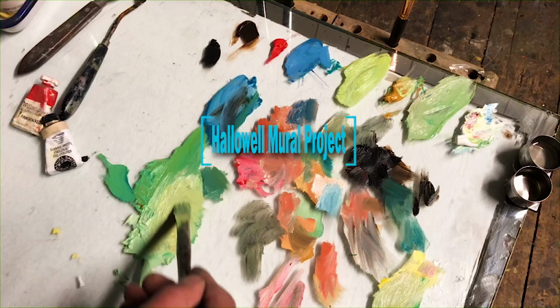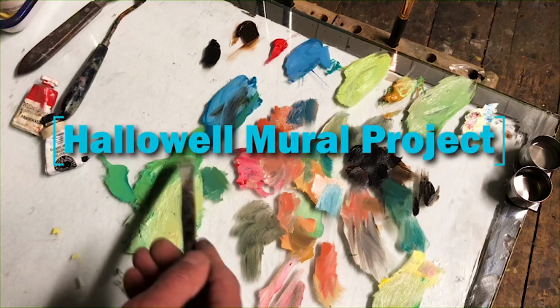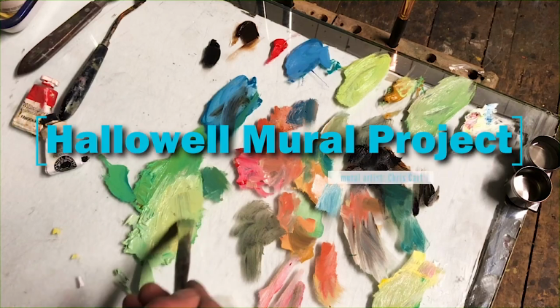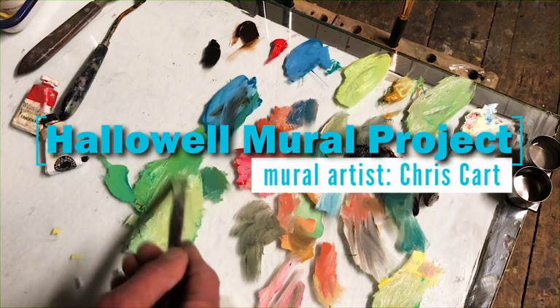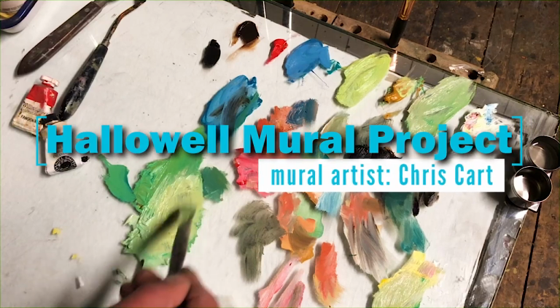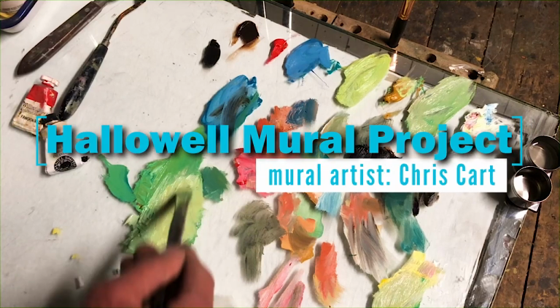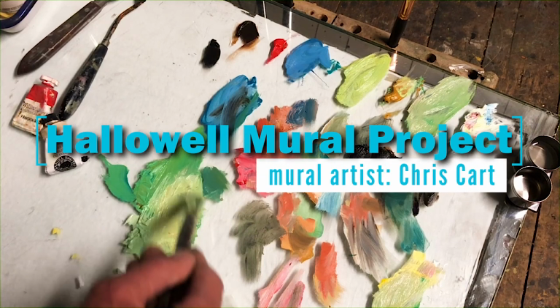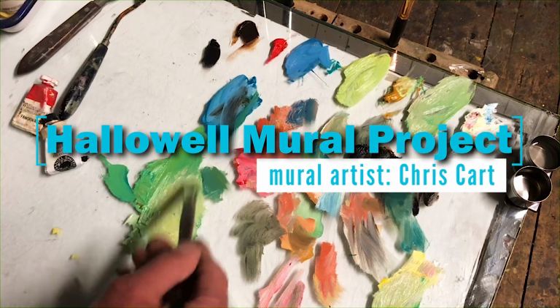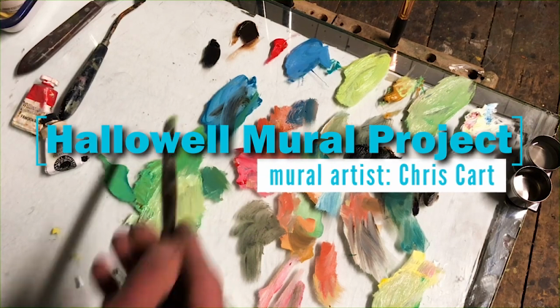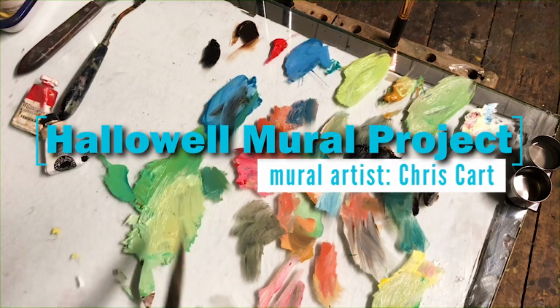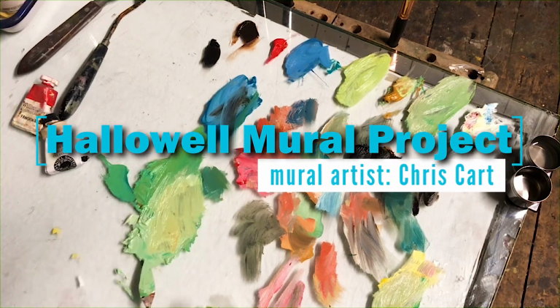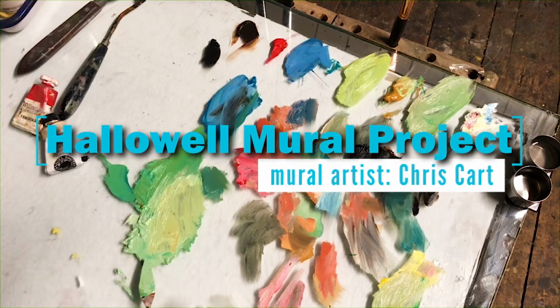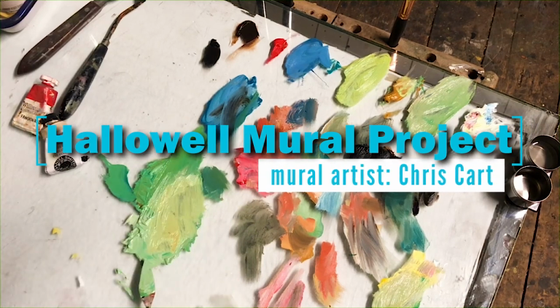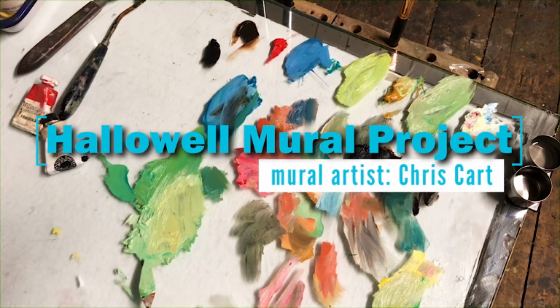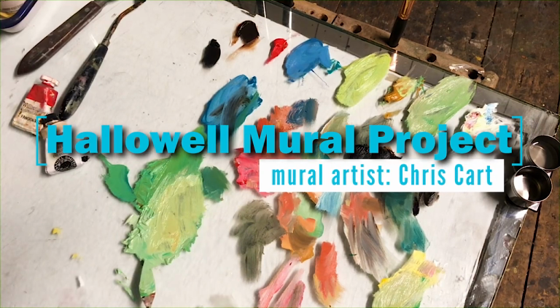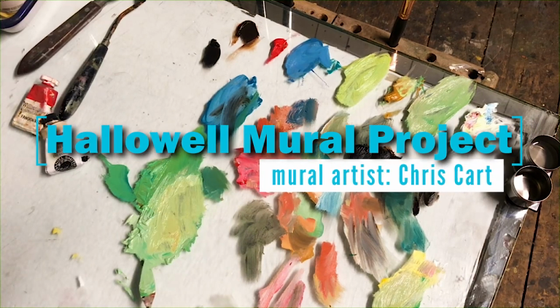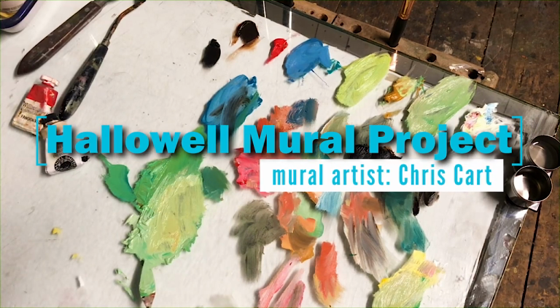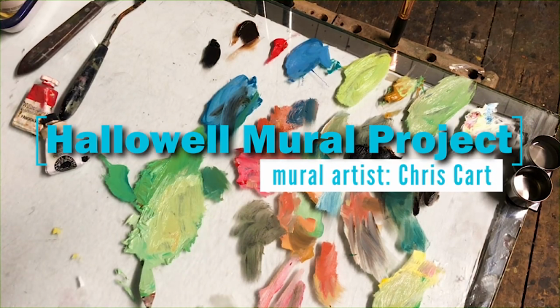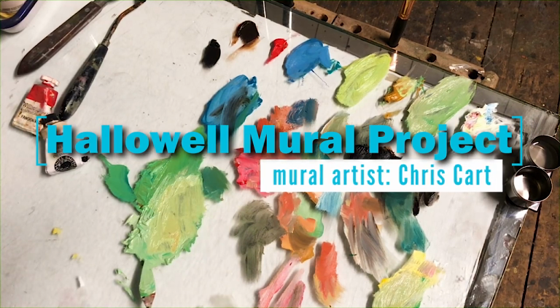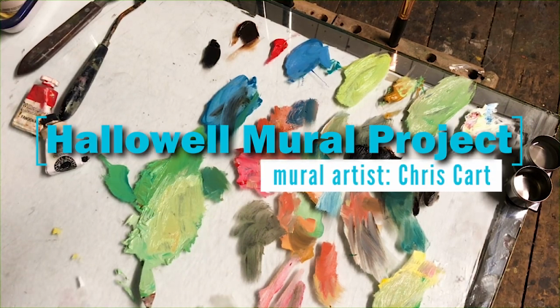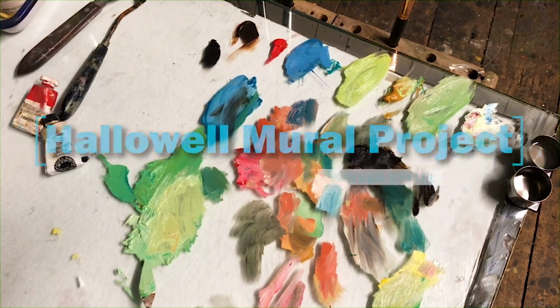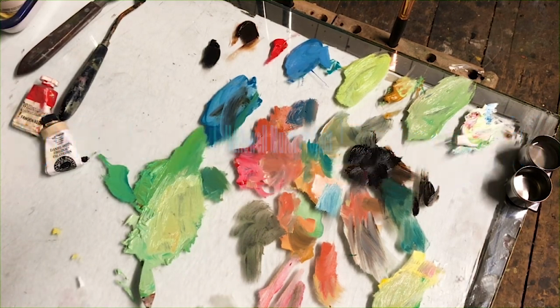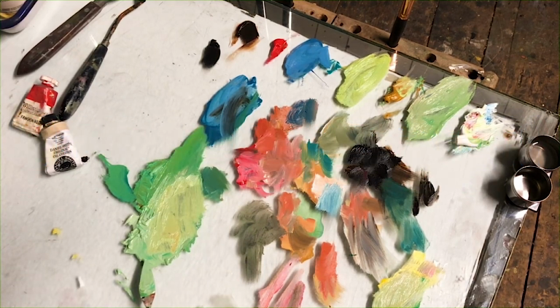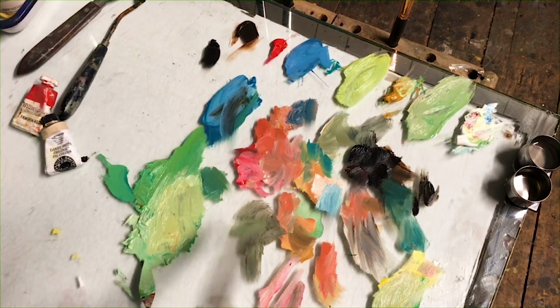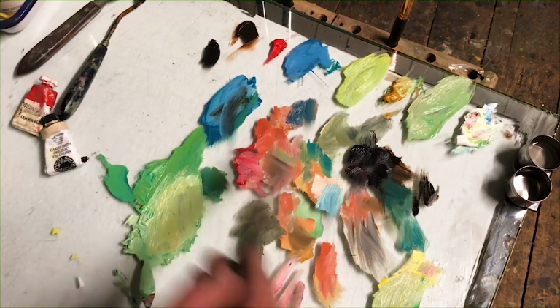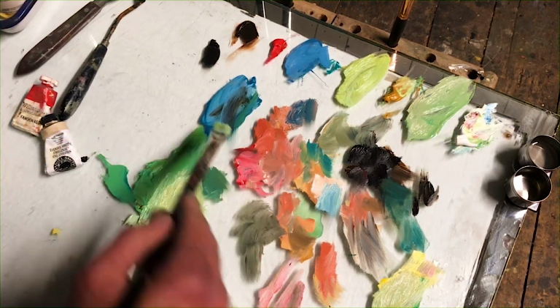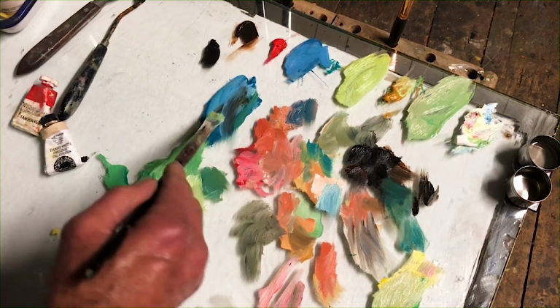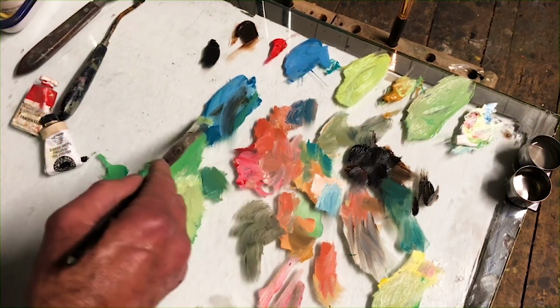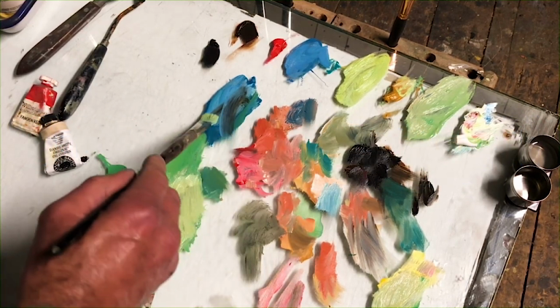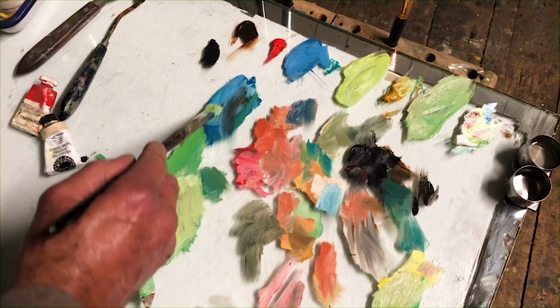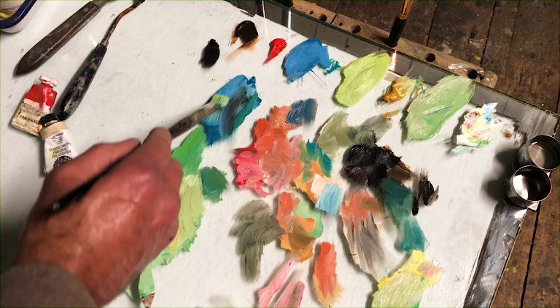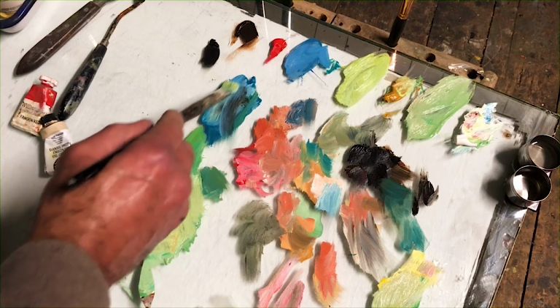Finding big, big murals — it's just the best. There's just nothing like it in the art world.